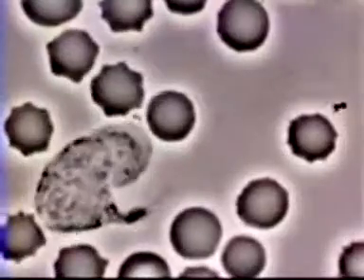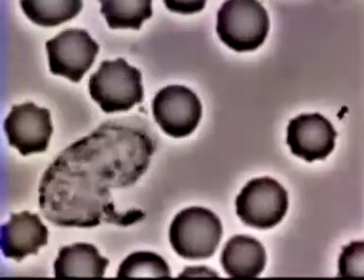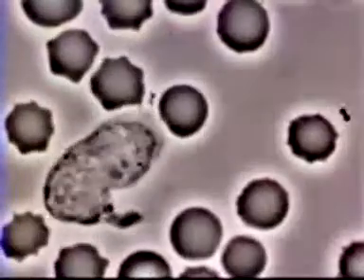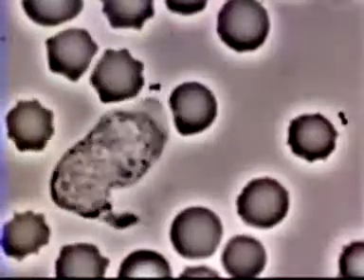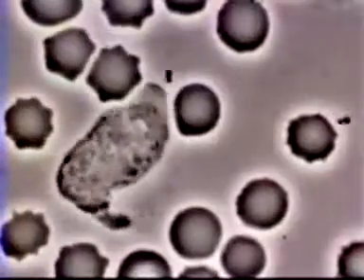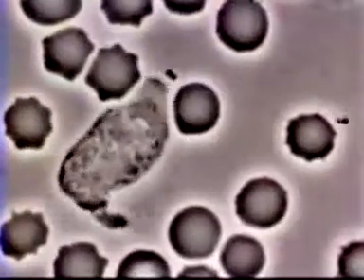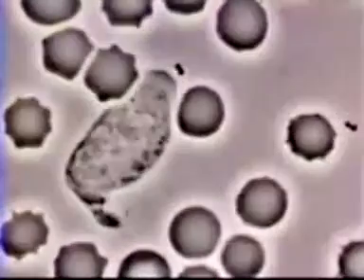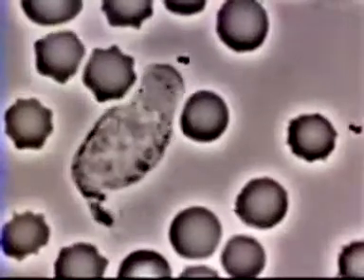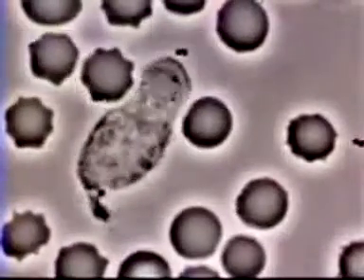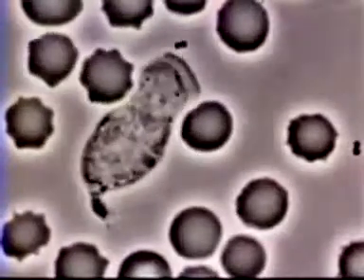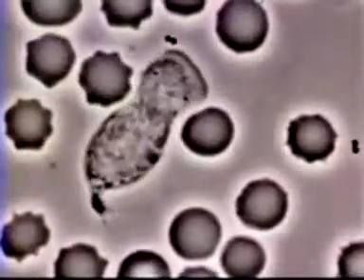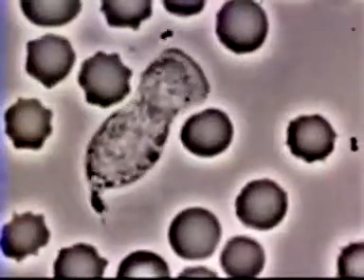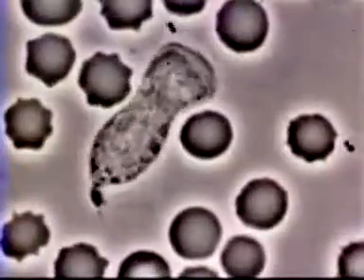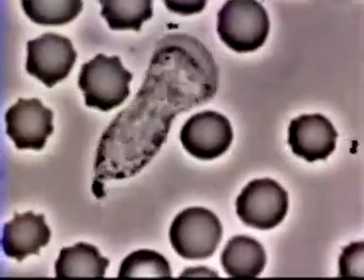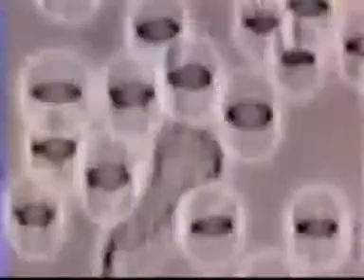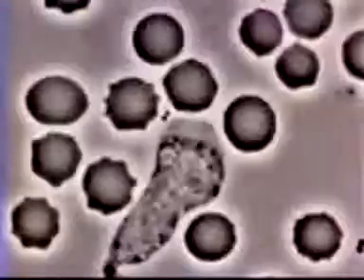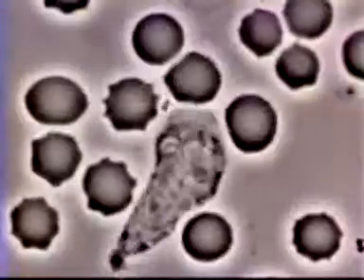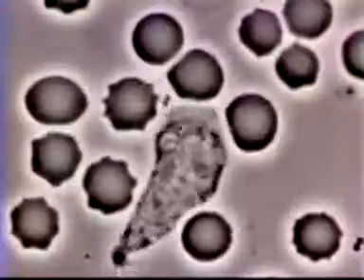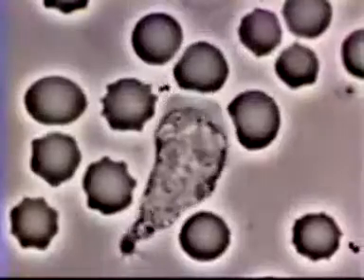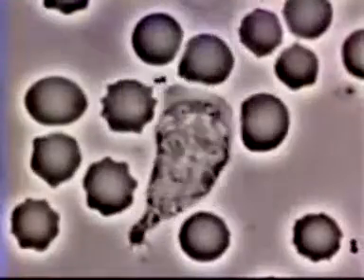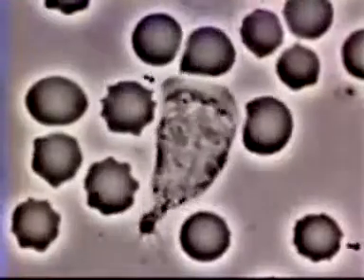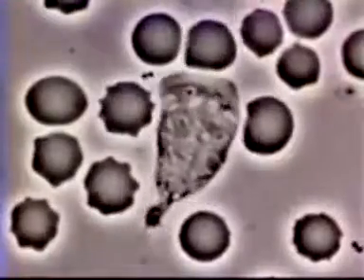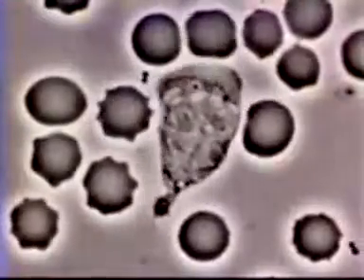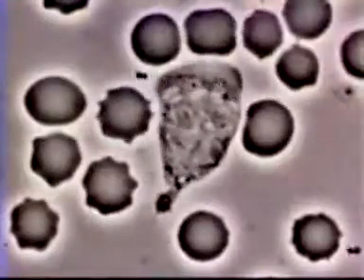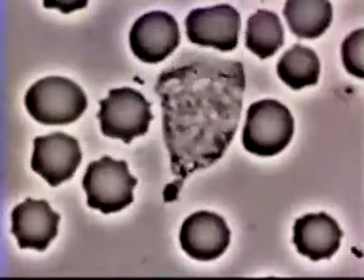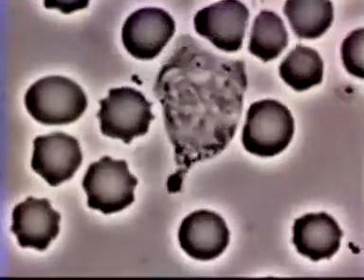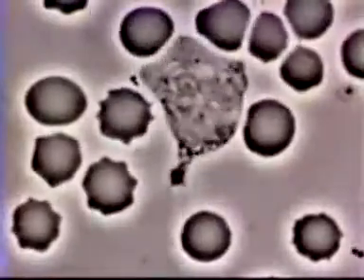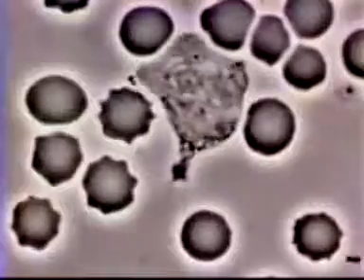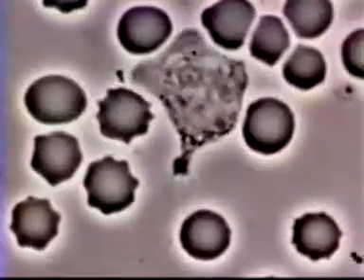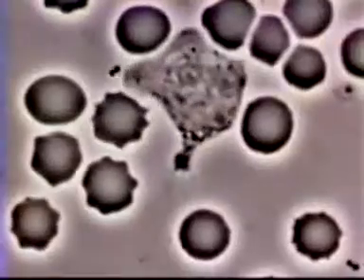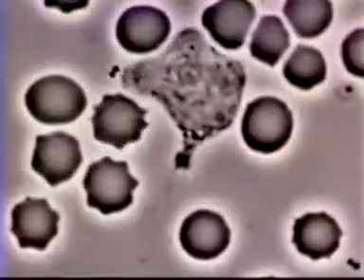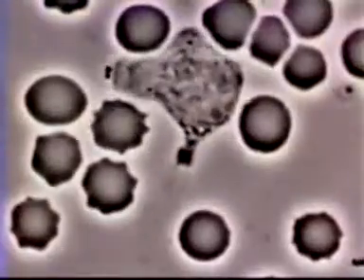Eventually, the neutrophil catches up with the bacteria and engulfs them by phagocytosis.